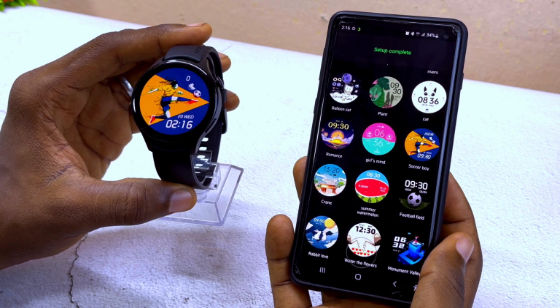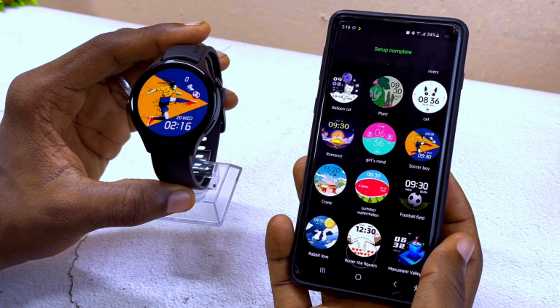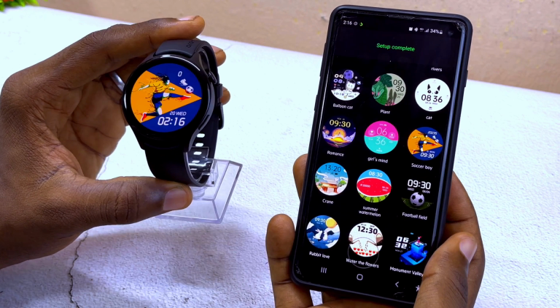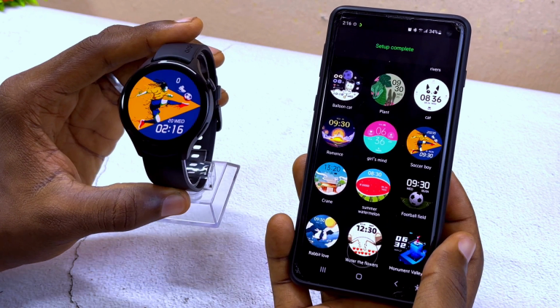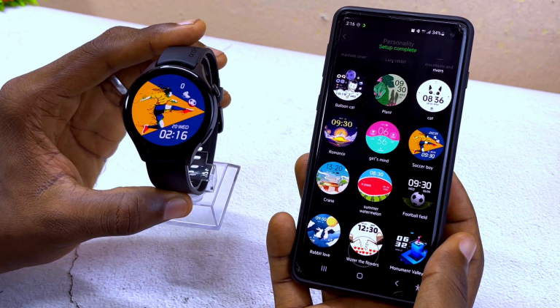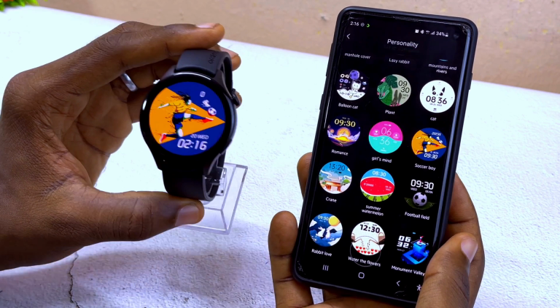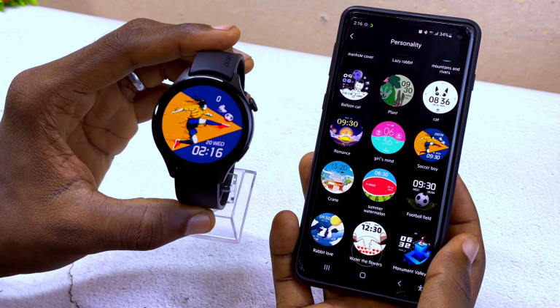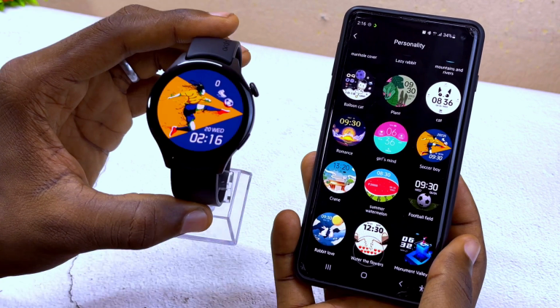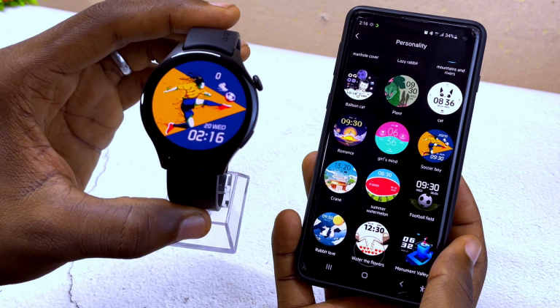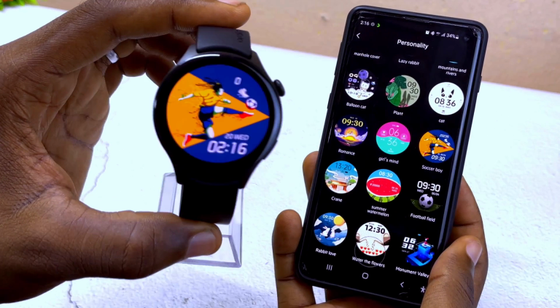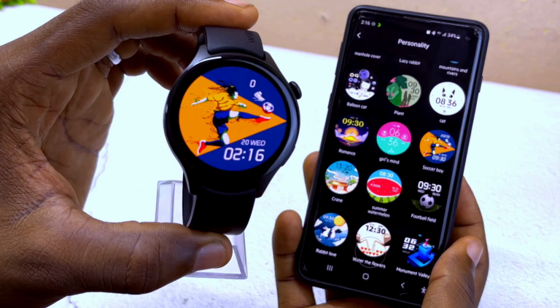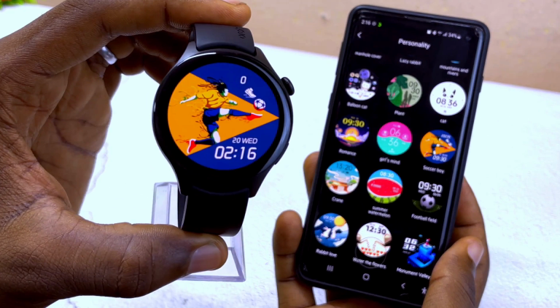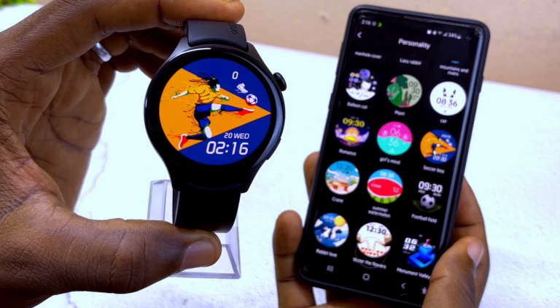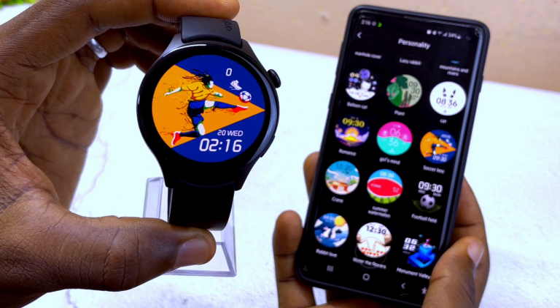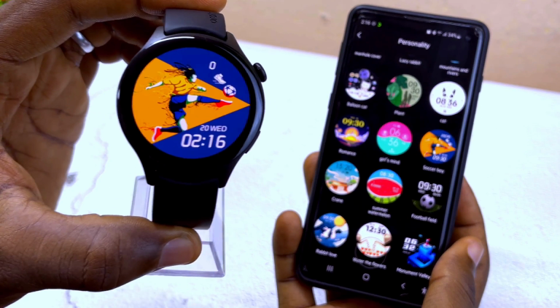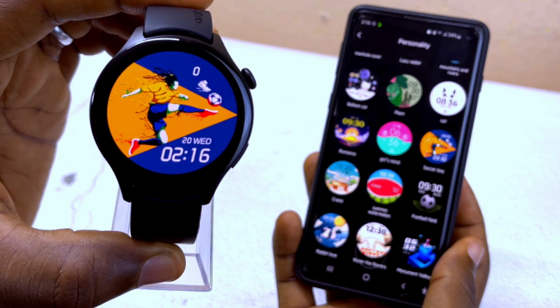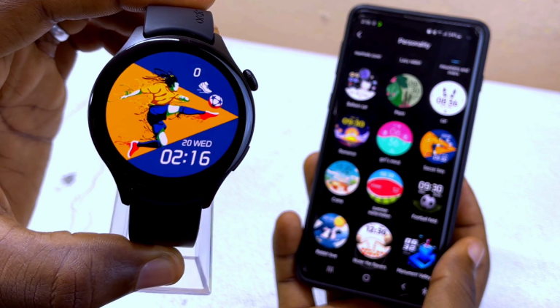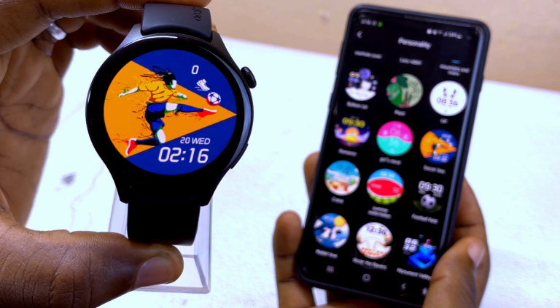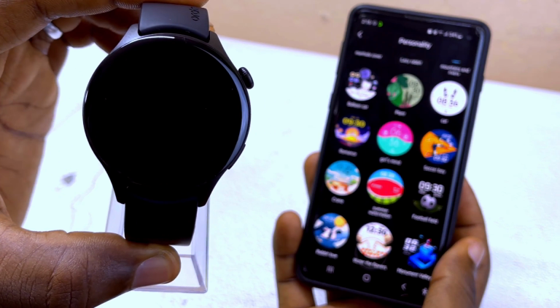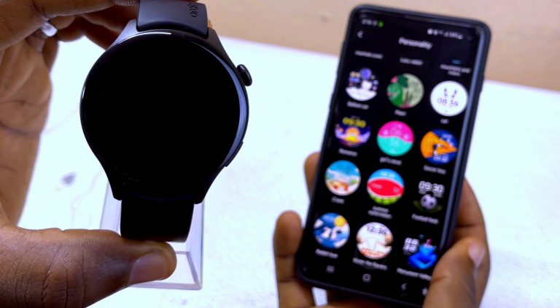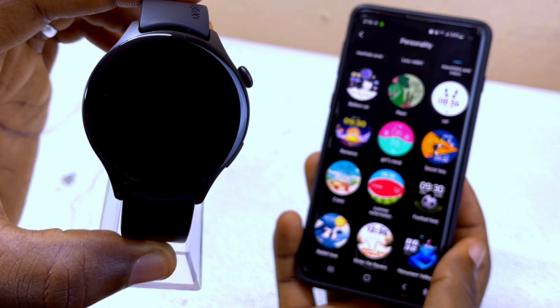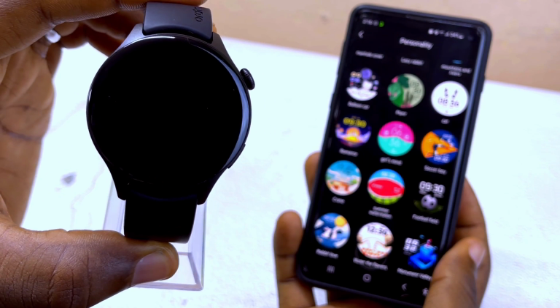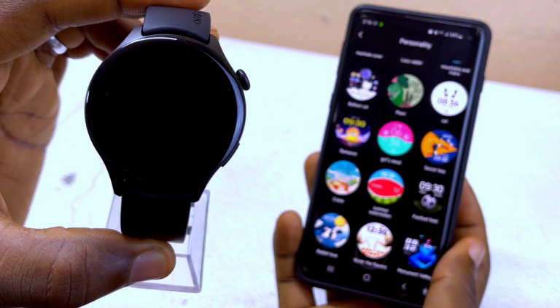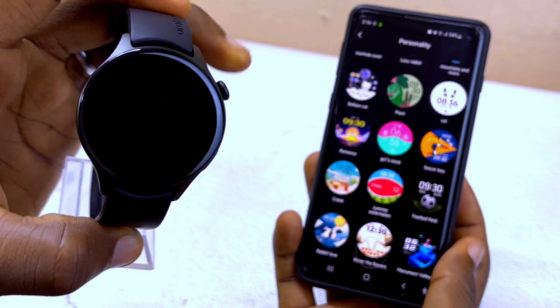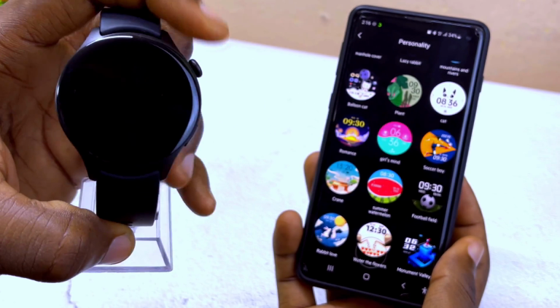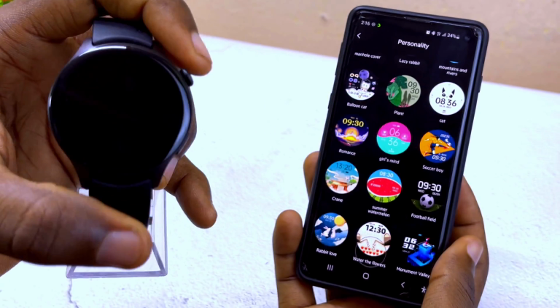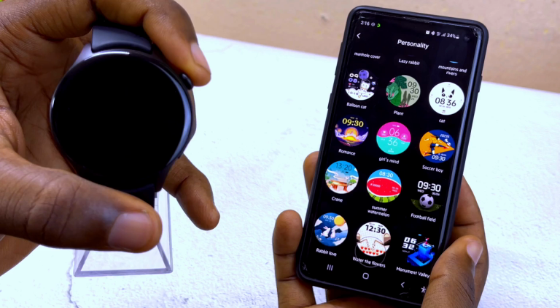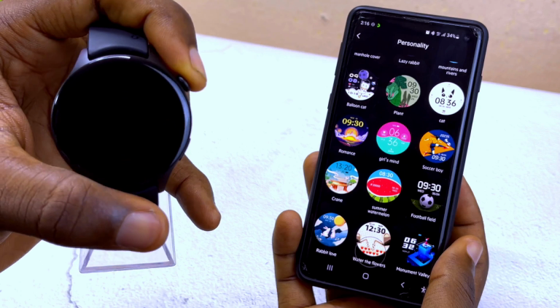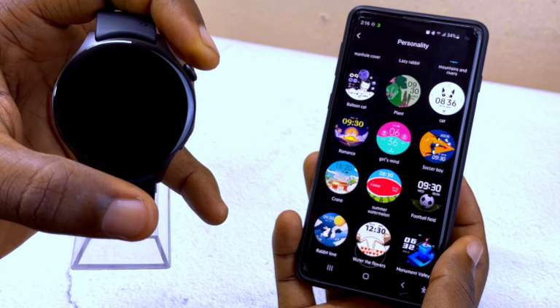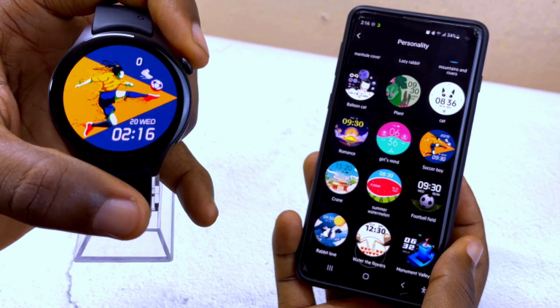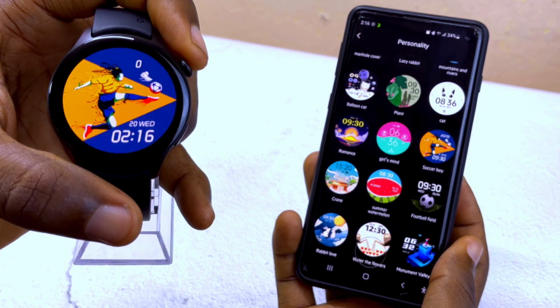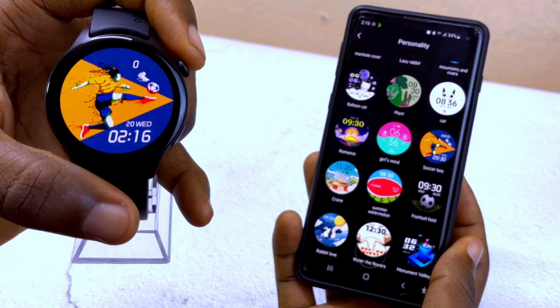As you can see it is already transmitting, and on the smartwatch it shows synchronizing. After a moment, the new watch face appears on the smartwatch and it looks beautiful.